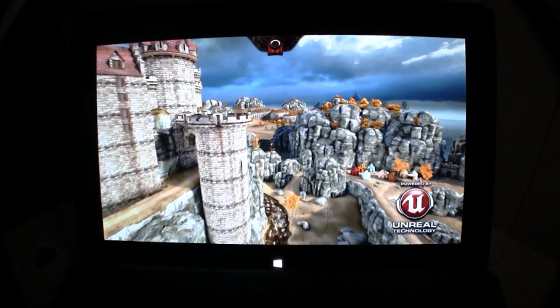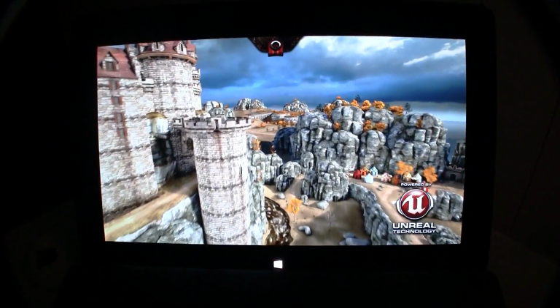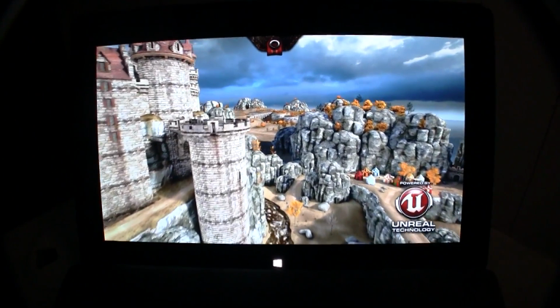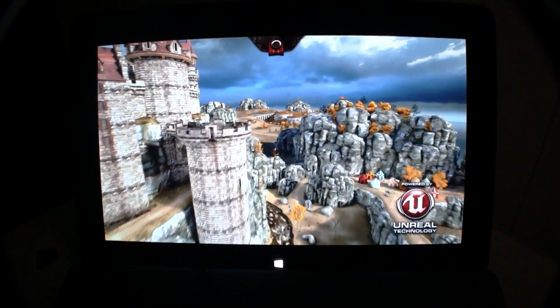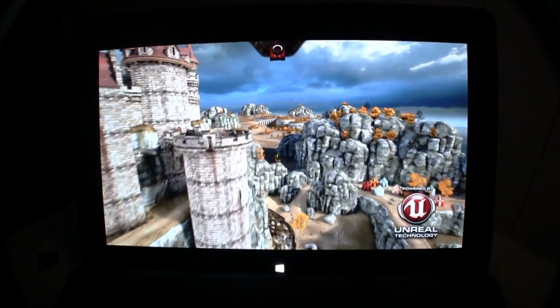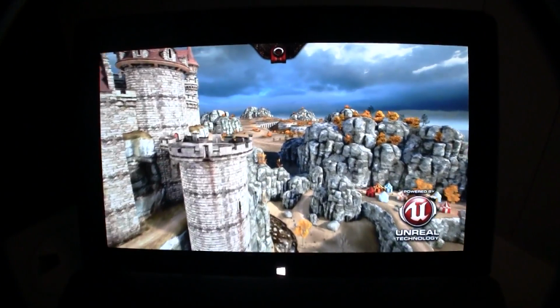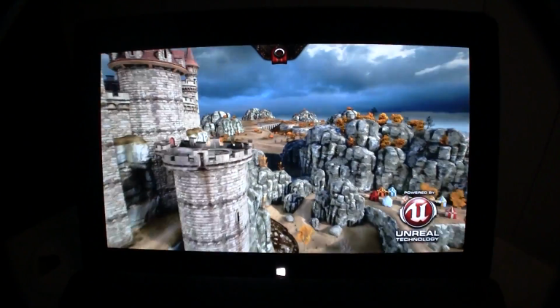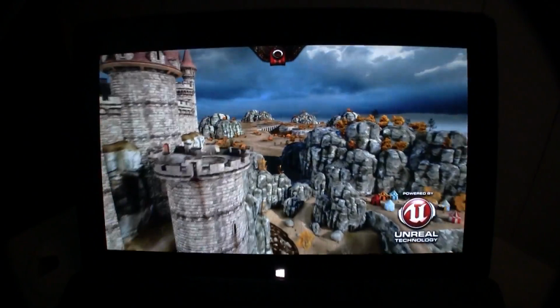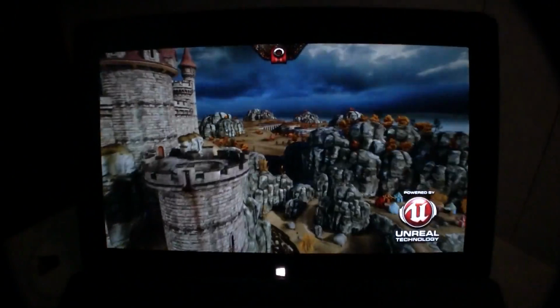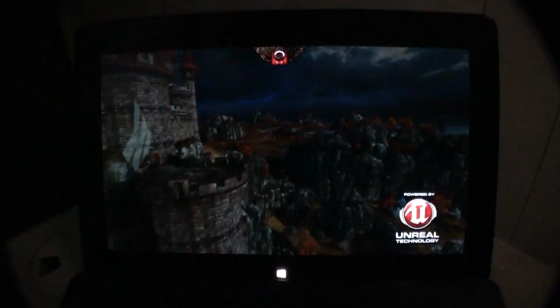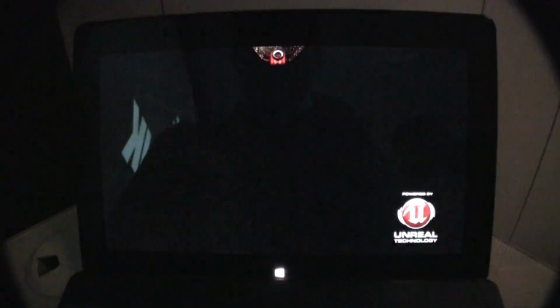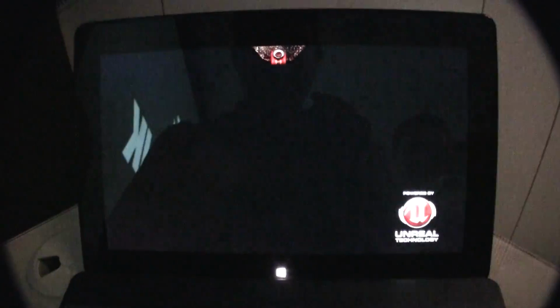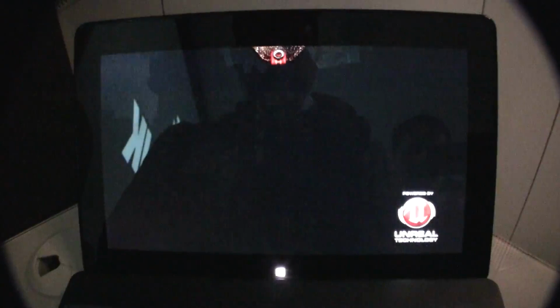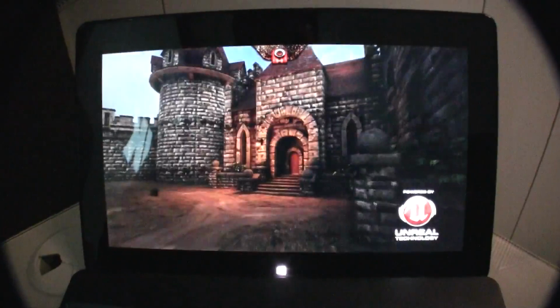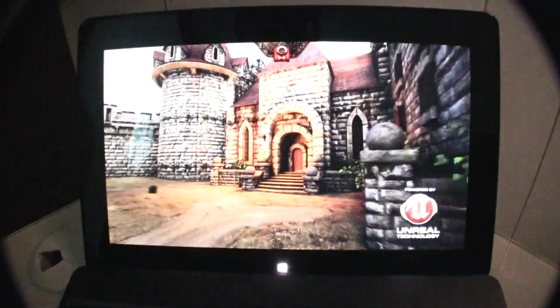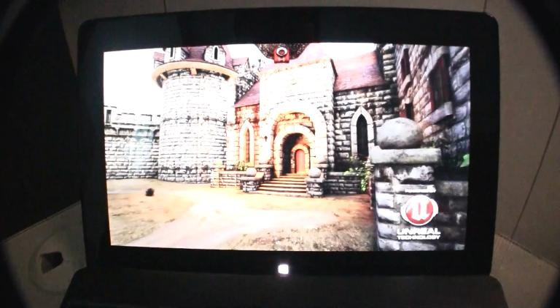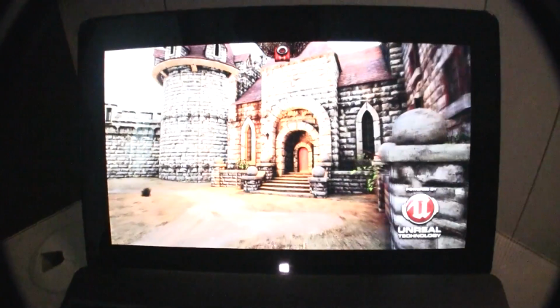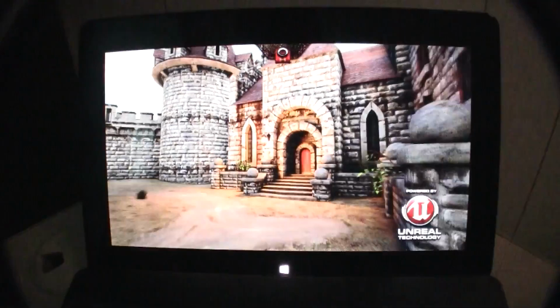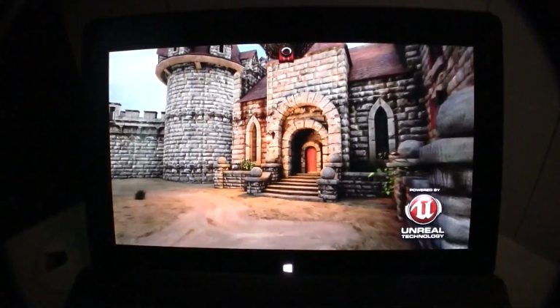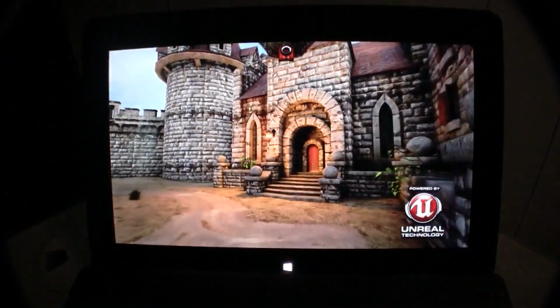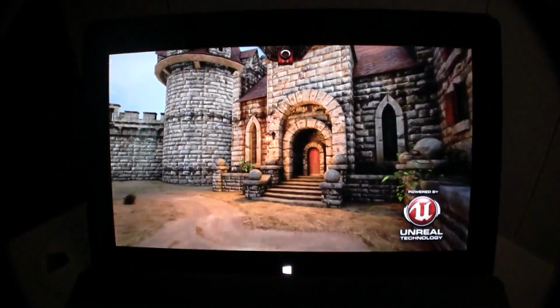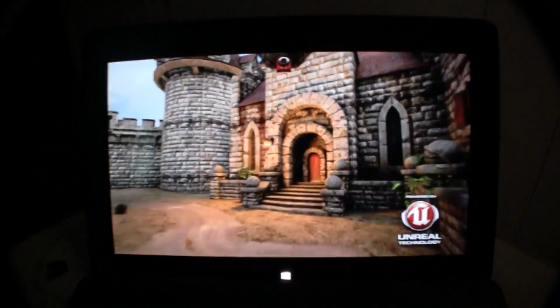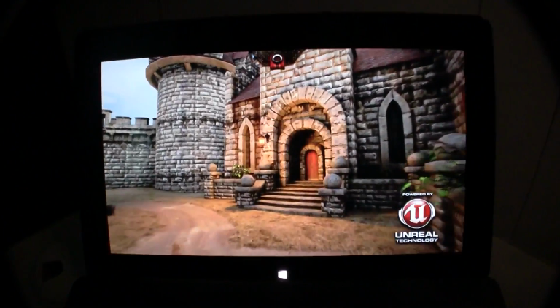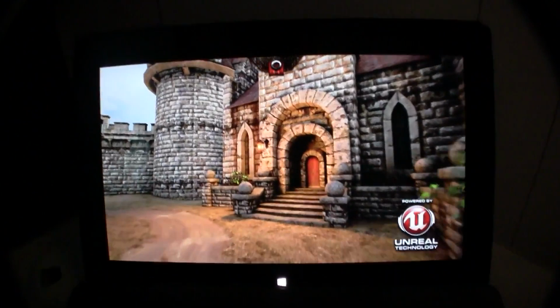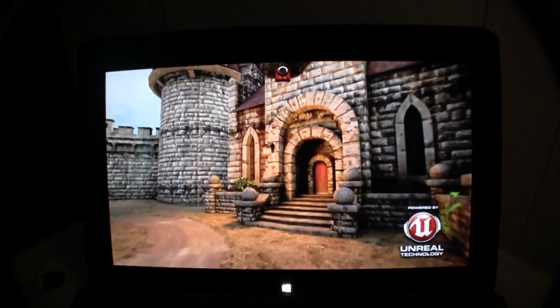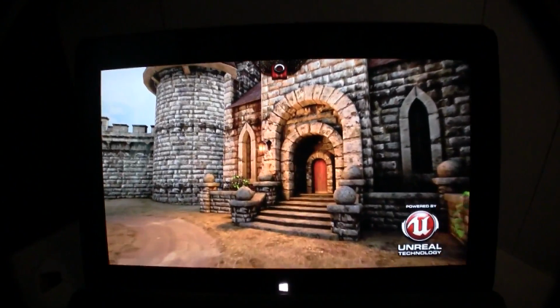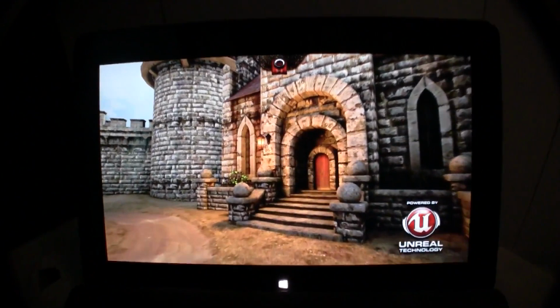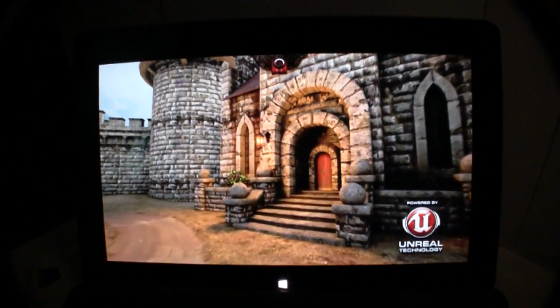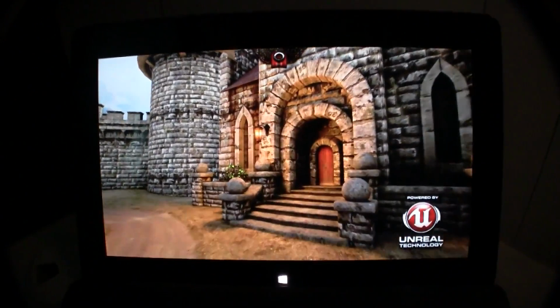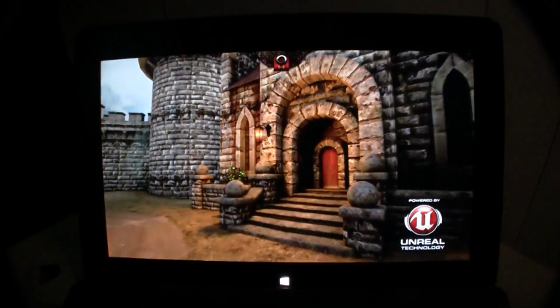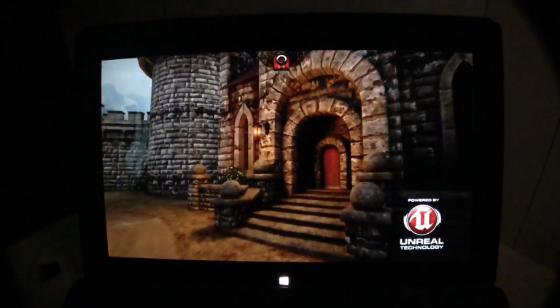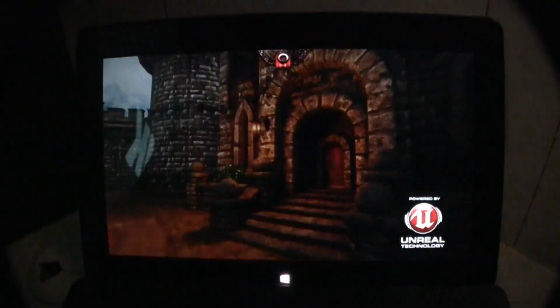So that's a first look at the Unreal Engine 3 technology. I'm Sascha from mobilegeeks.com, thanks for watching.